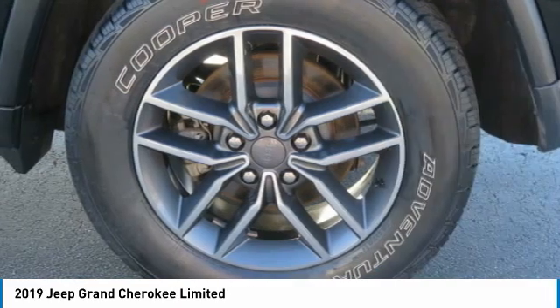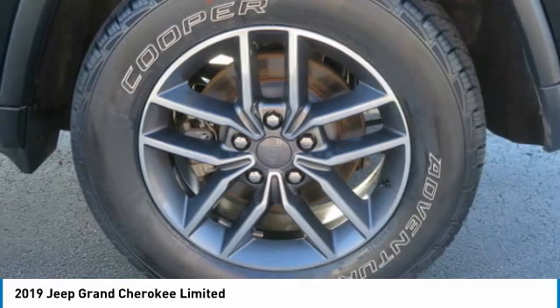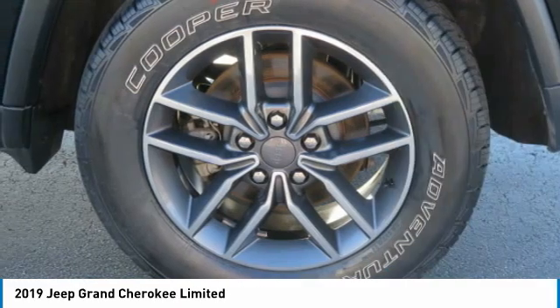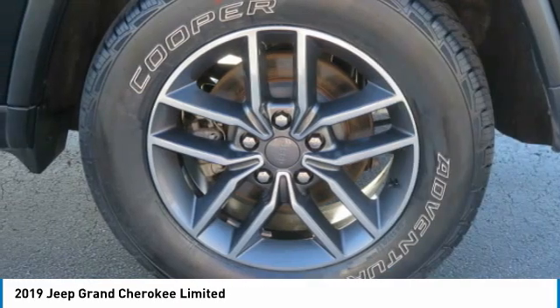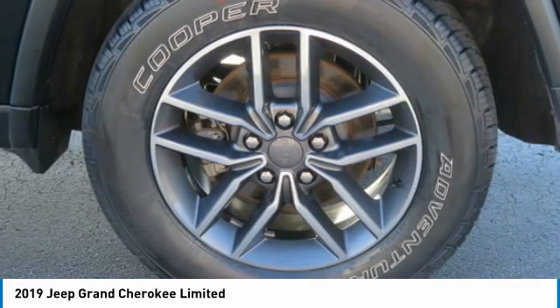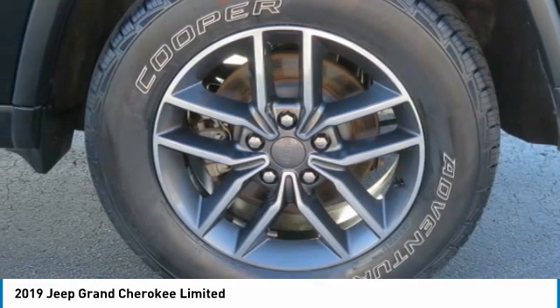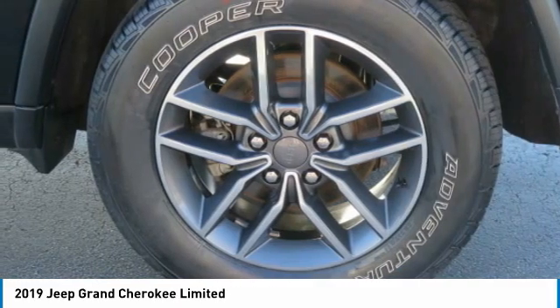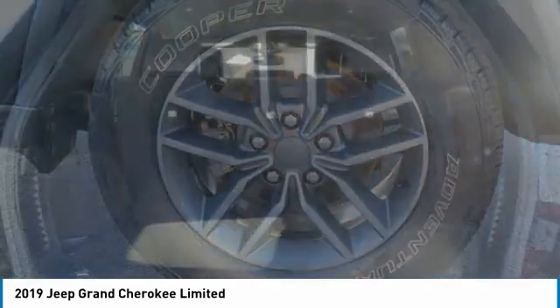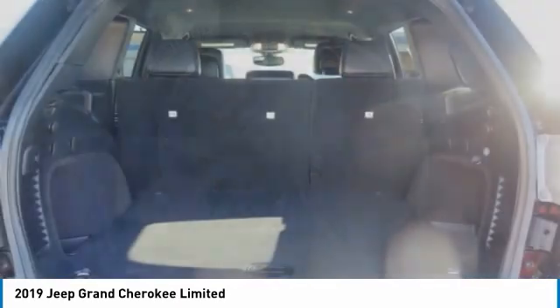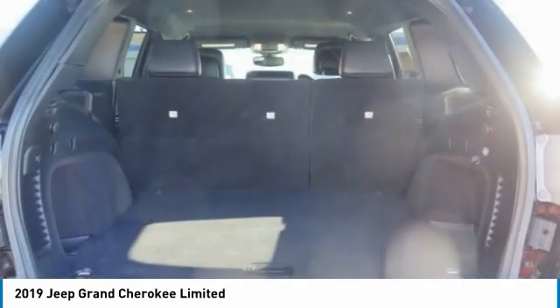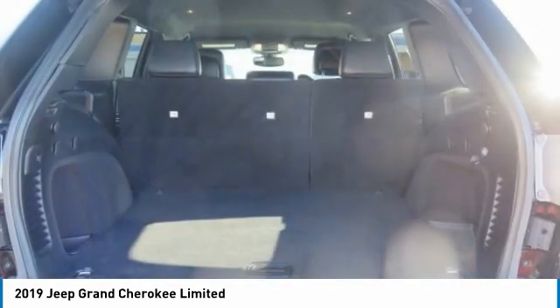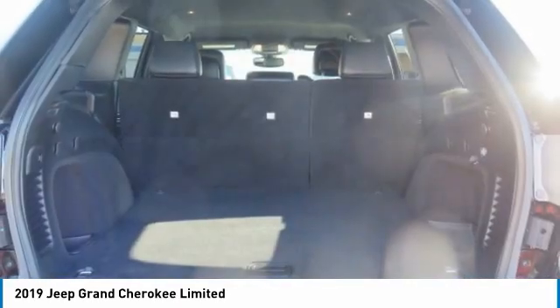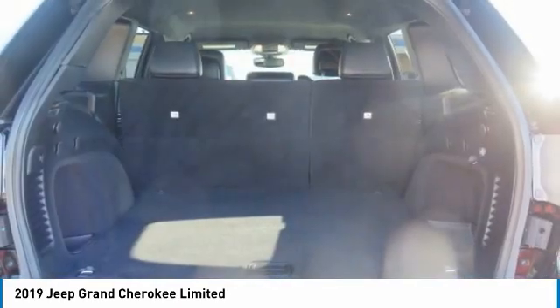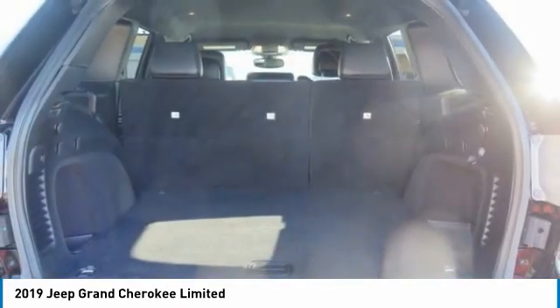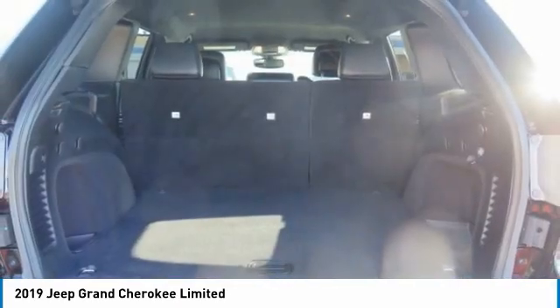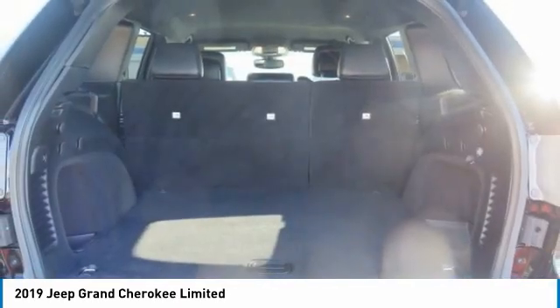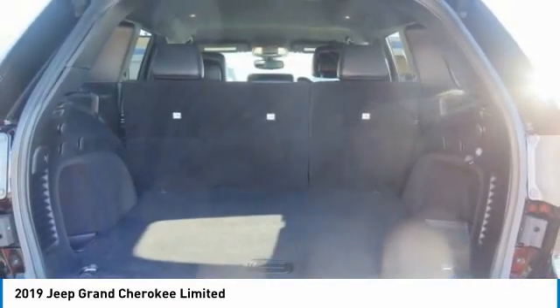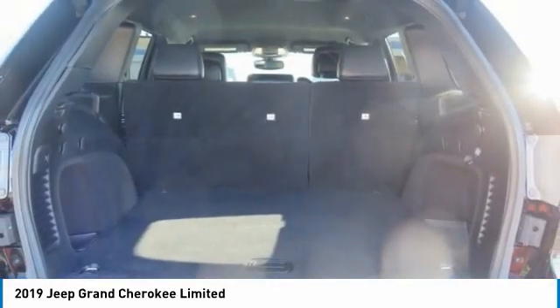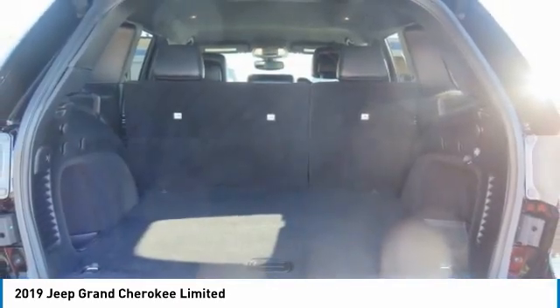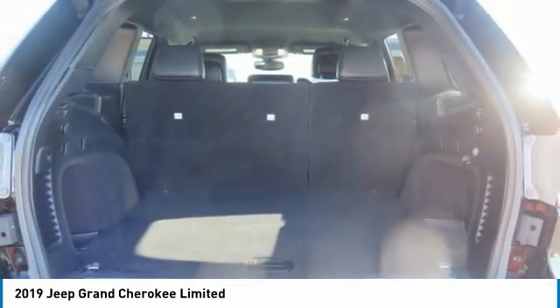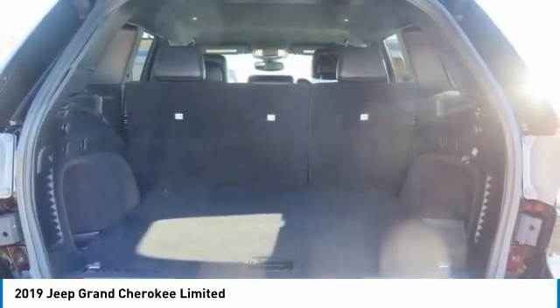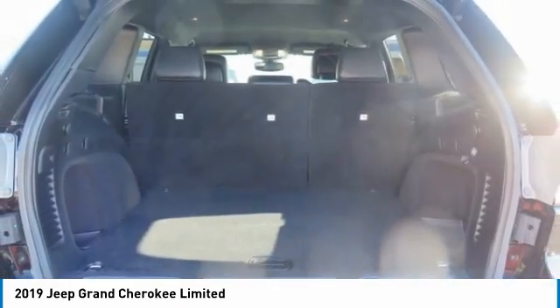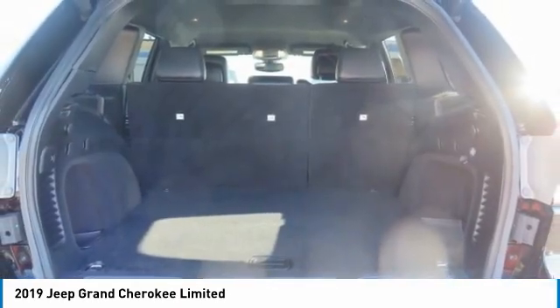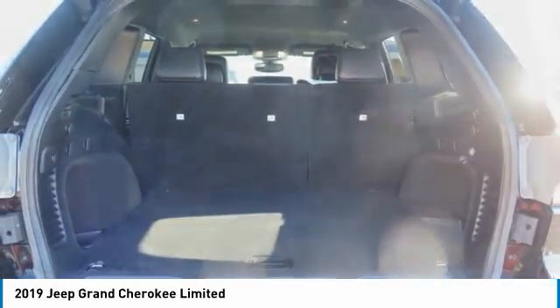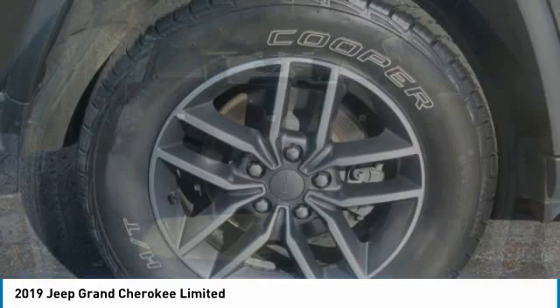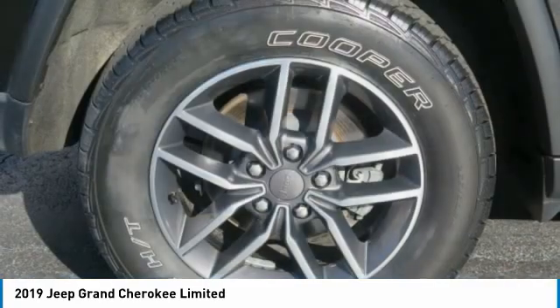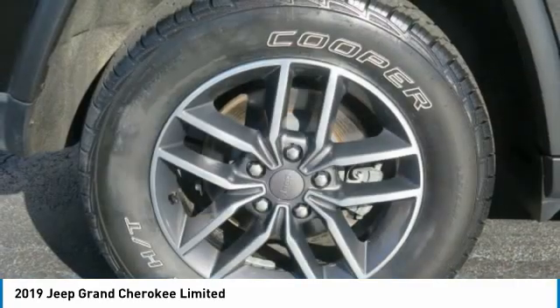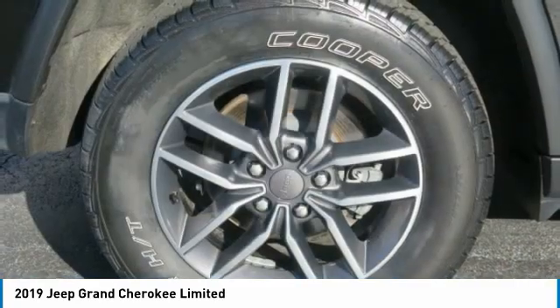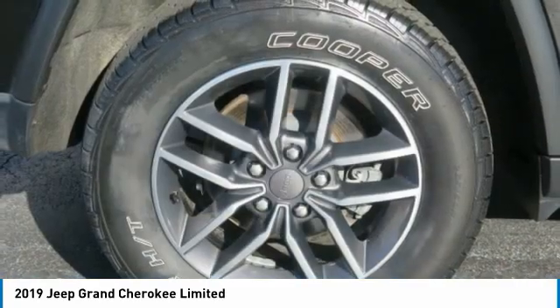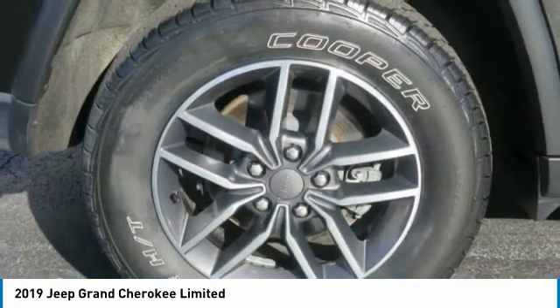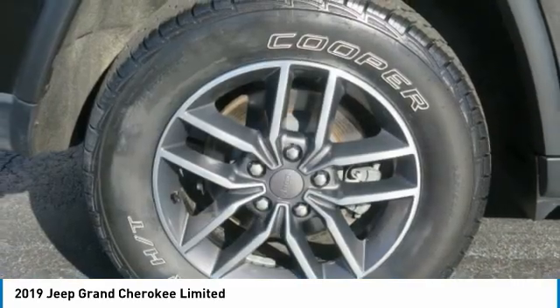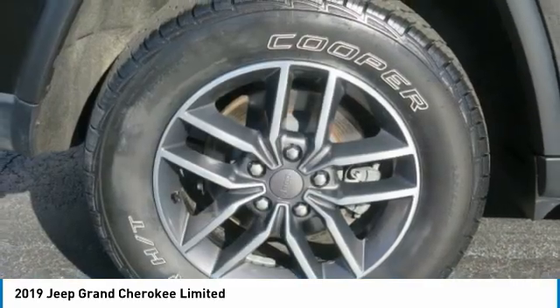Remote trunk release, mirror memory, navigation system. Come see the car for yourself.